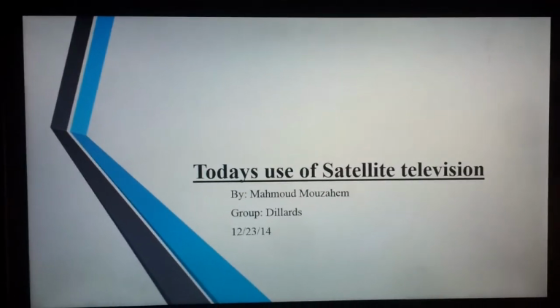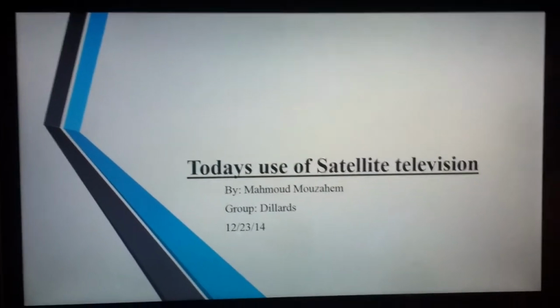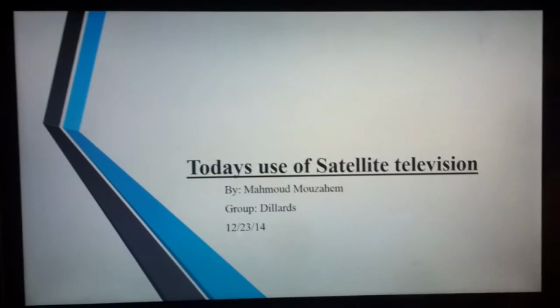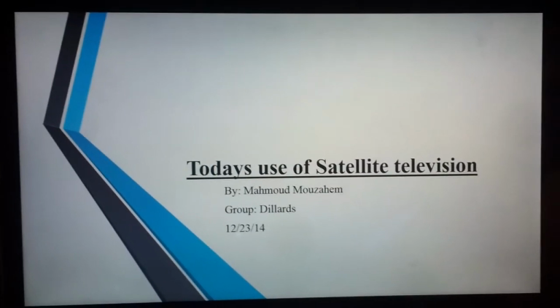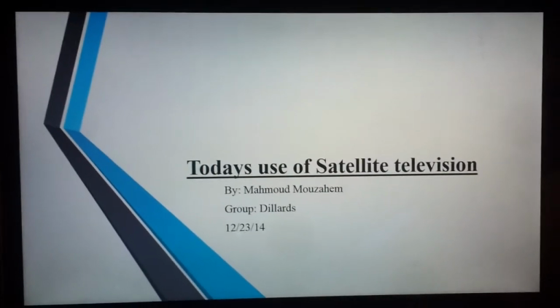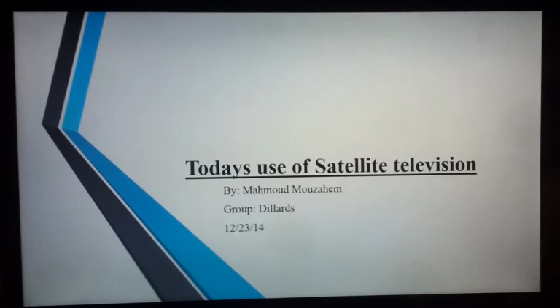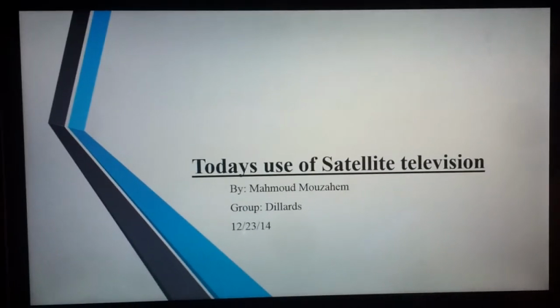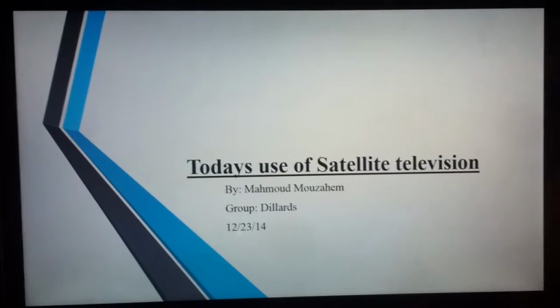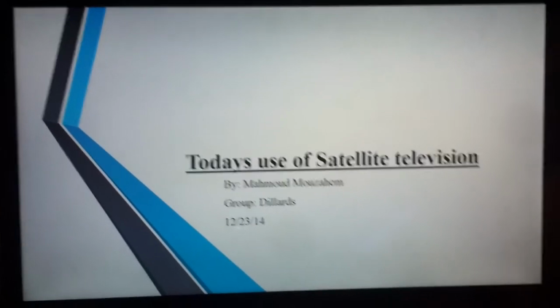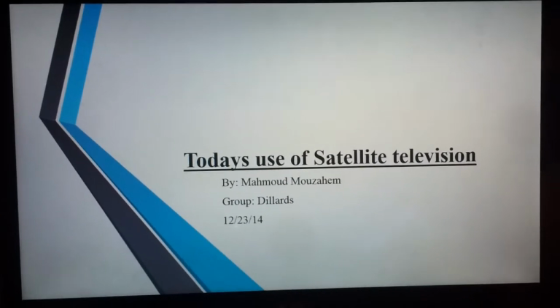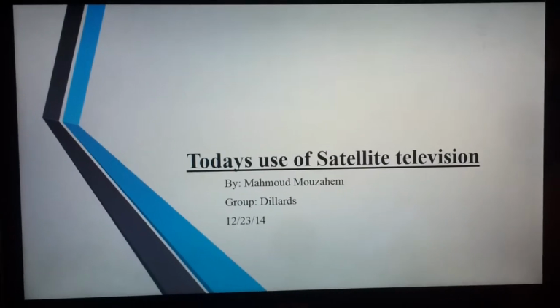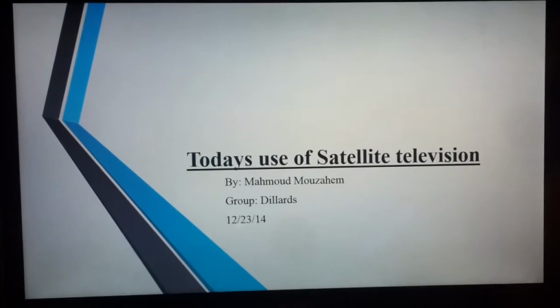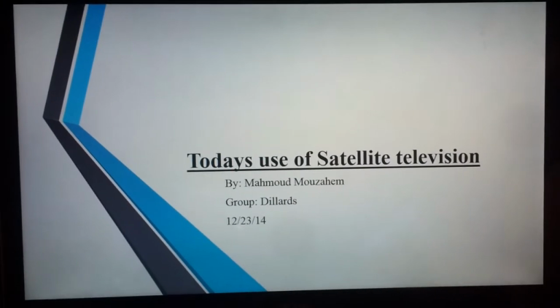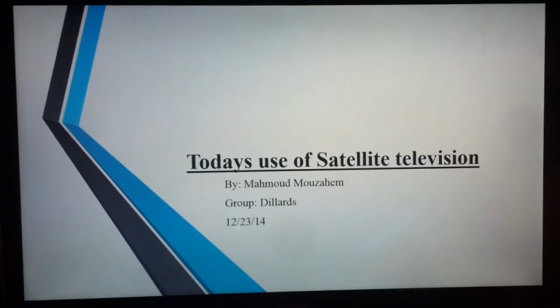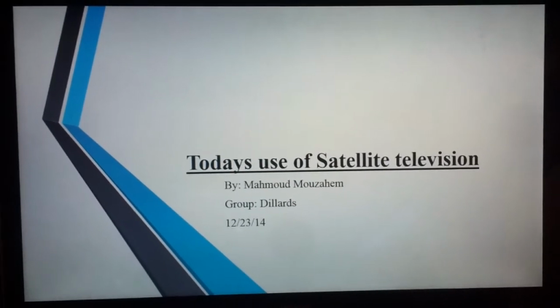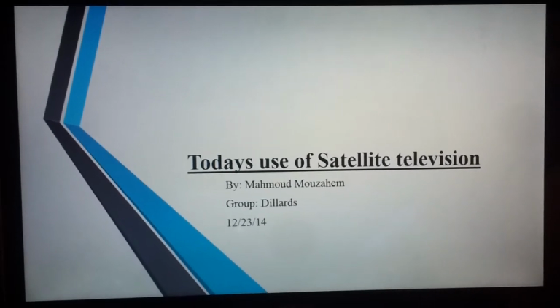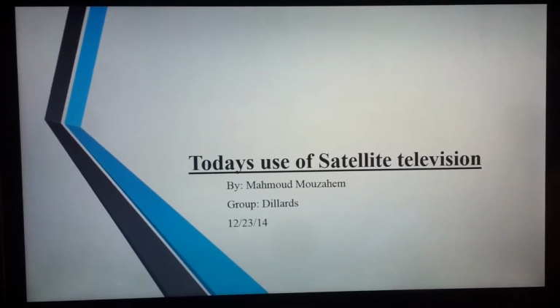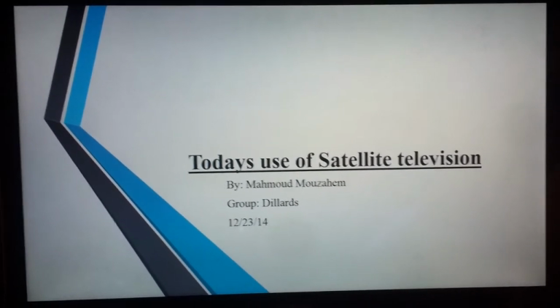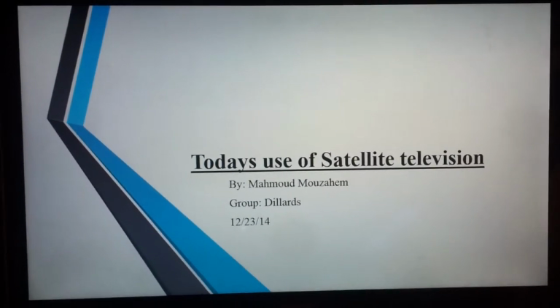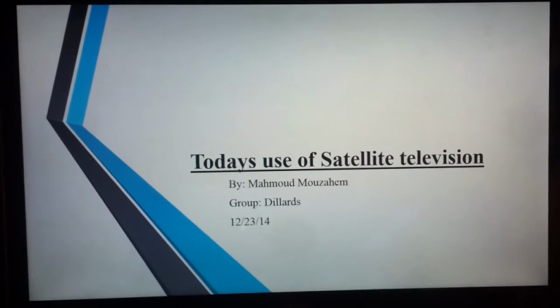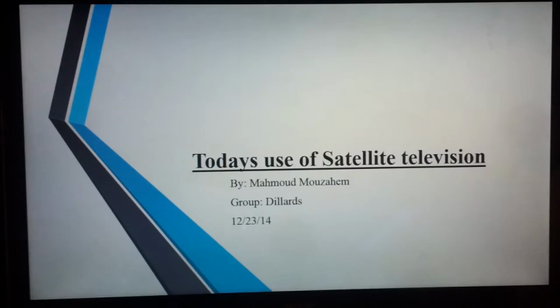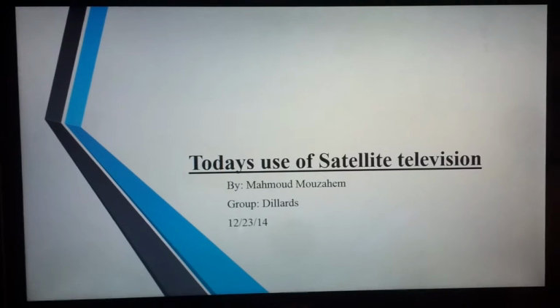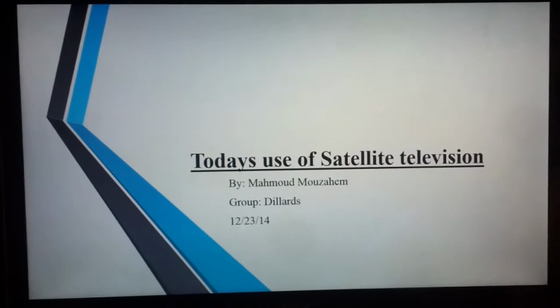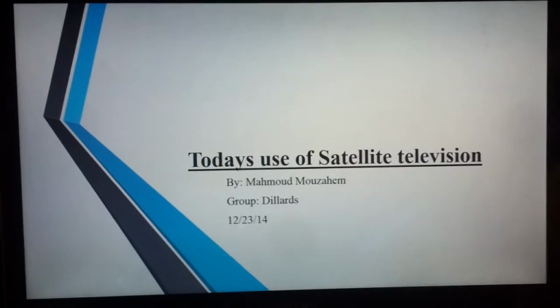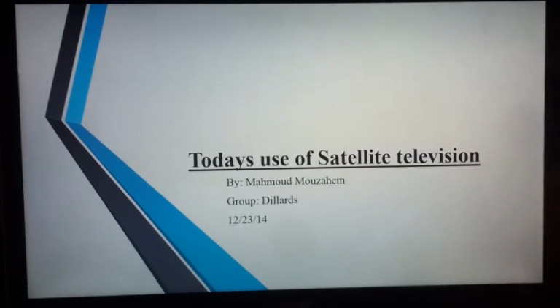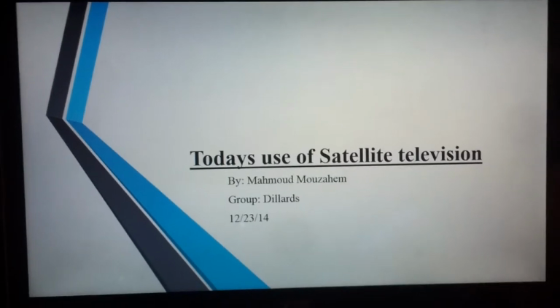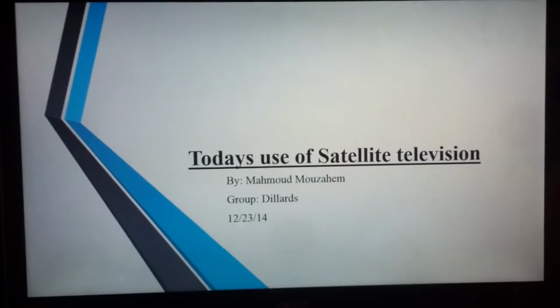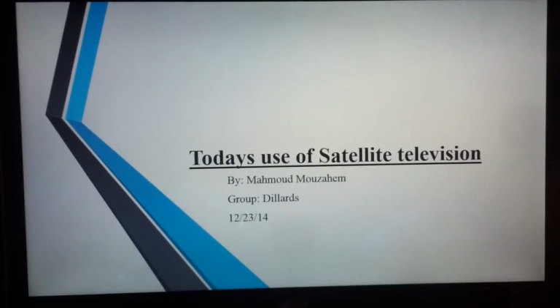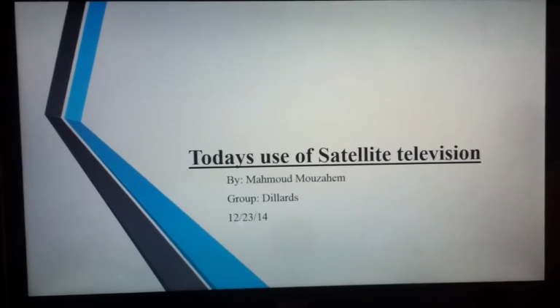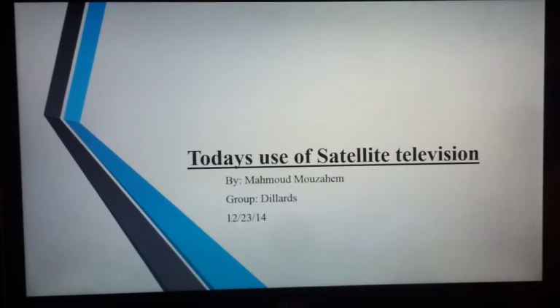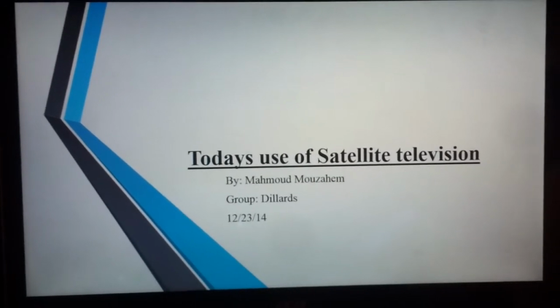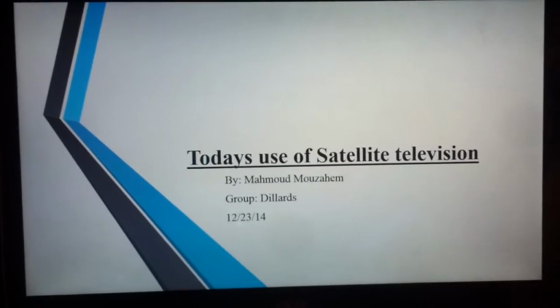Alright, here's a video today about spin-off technology which has been used for satellite television.